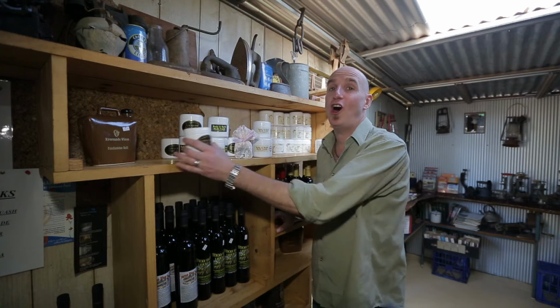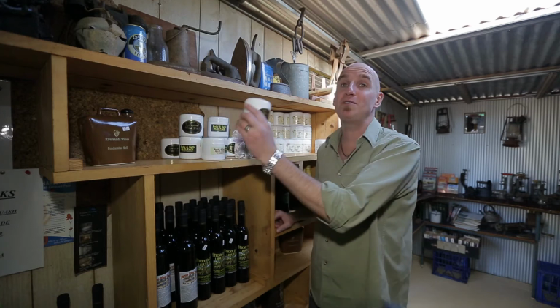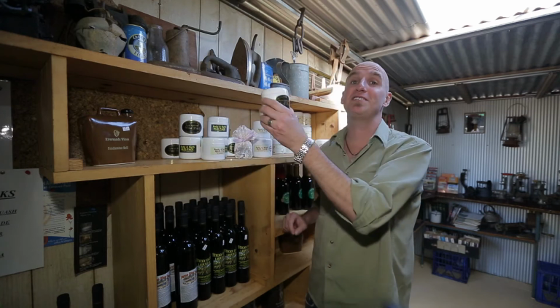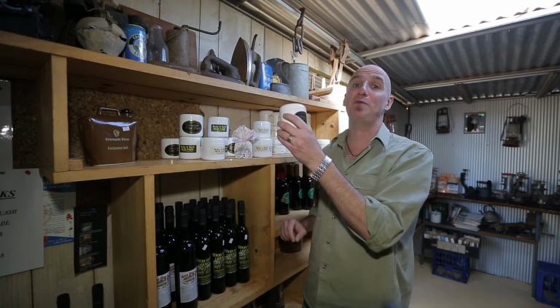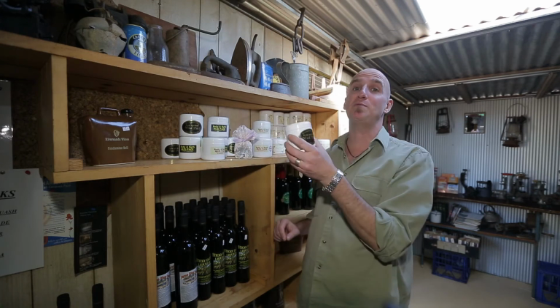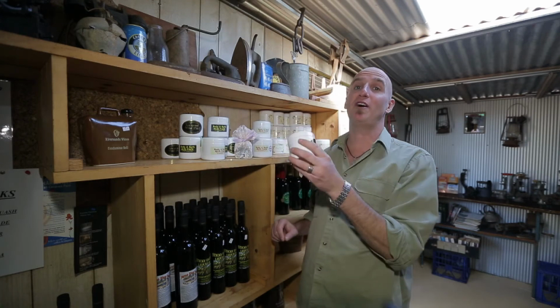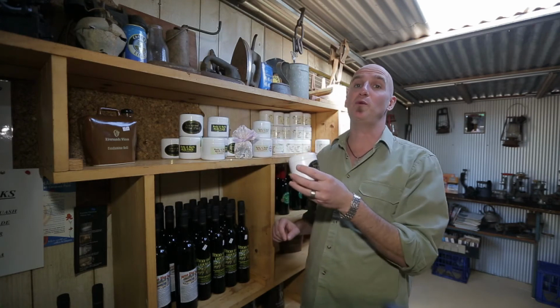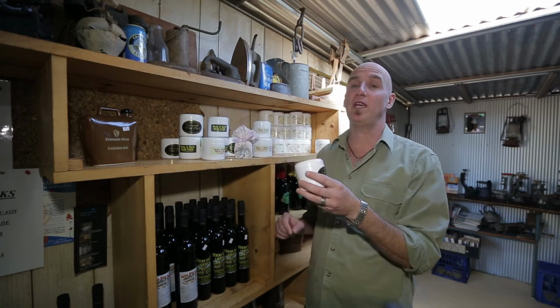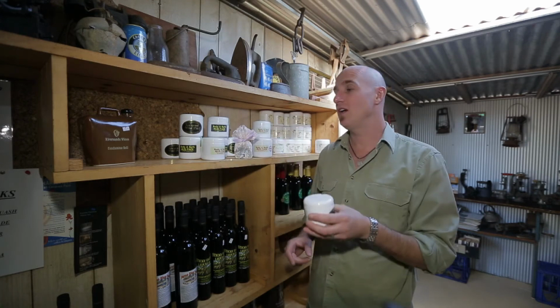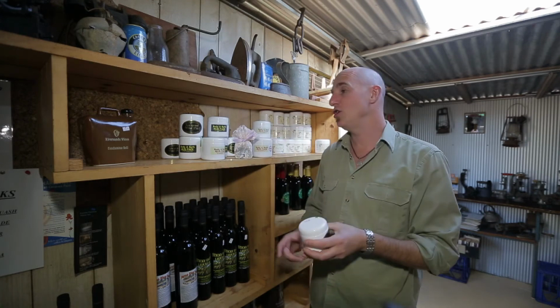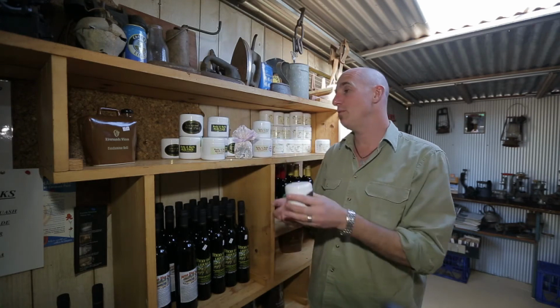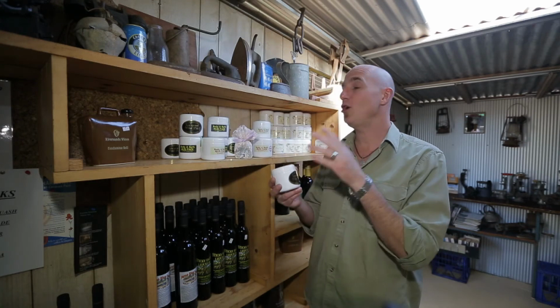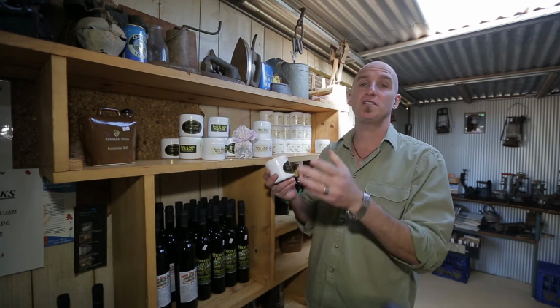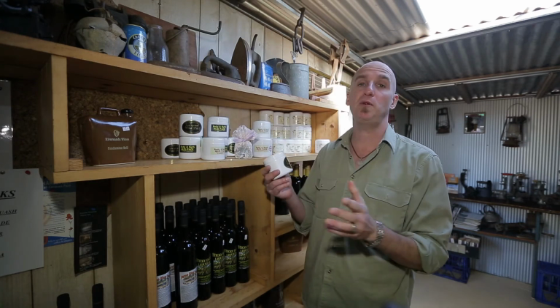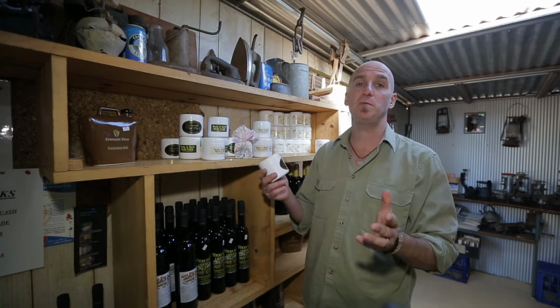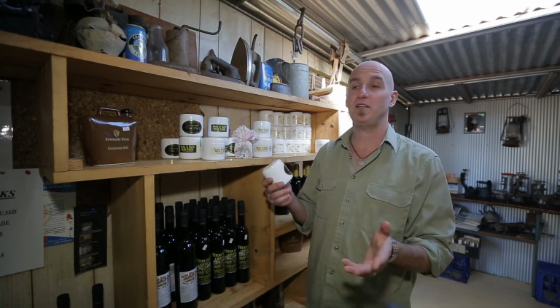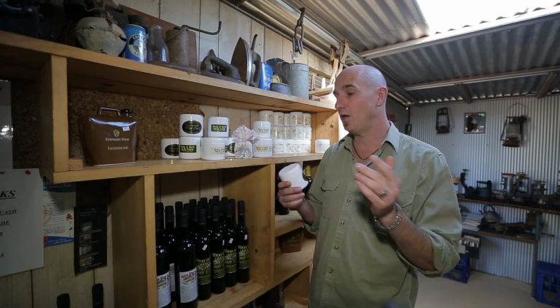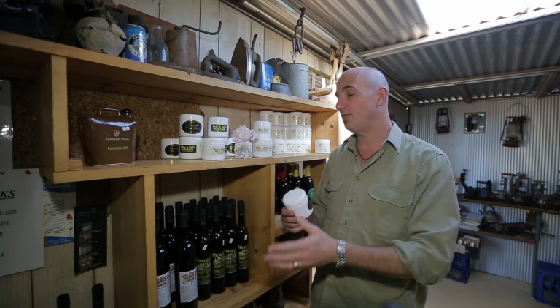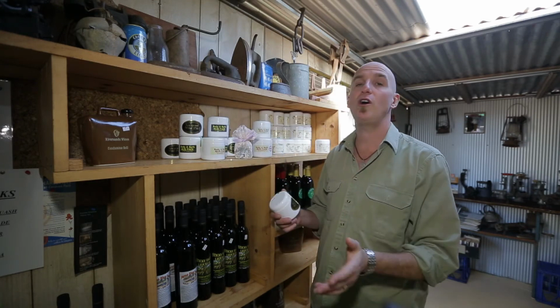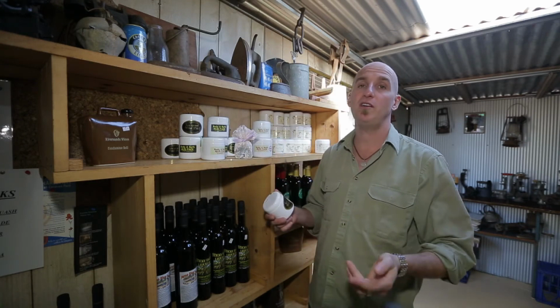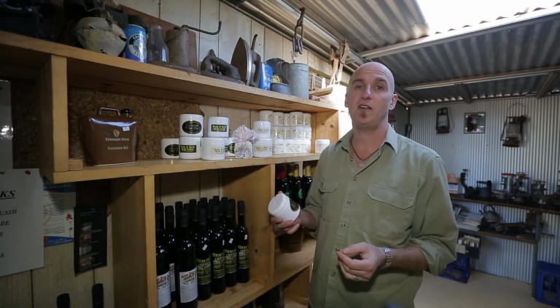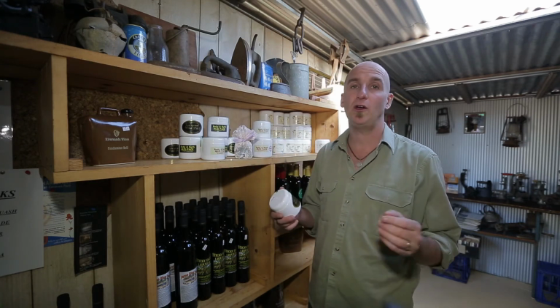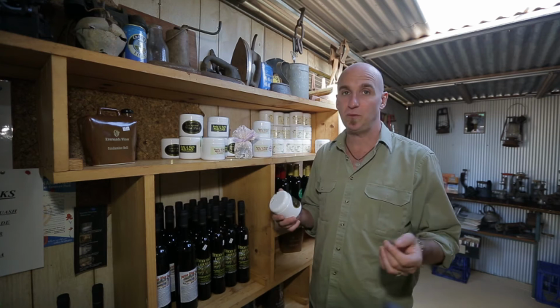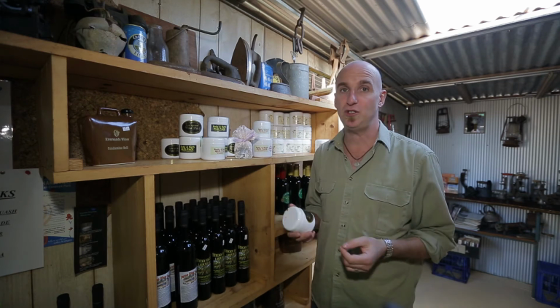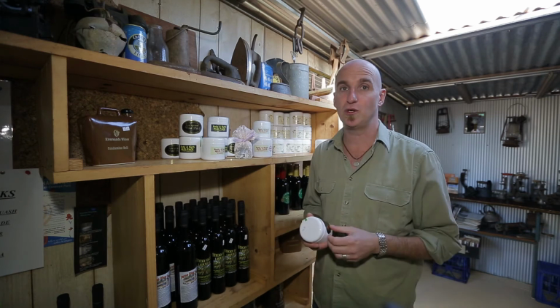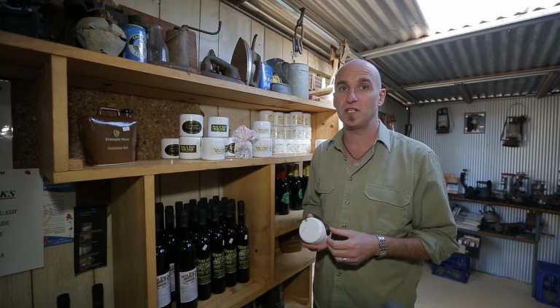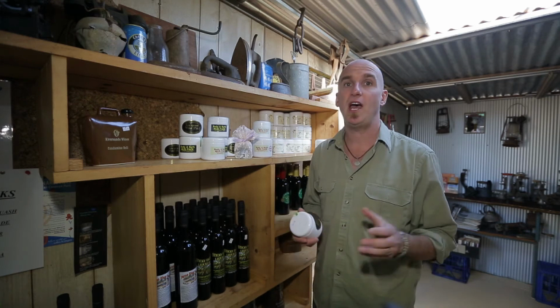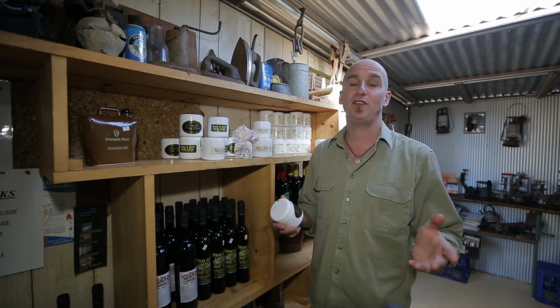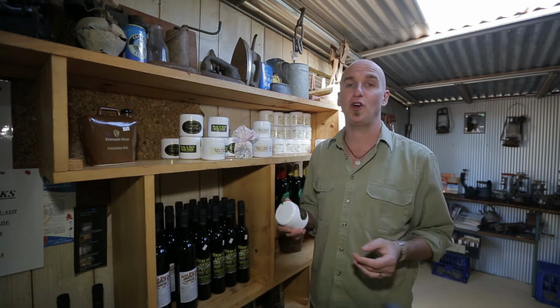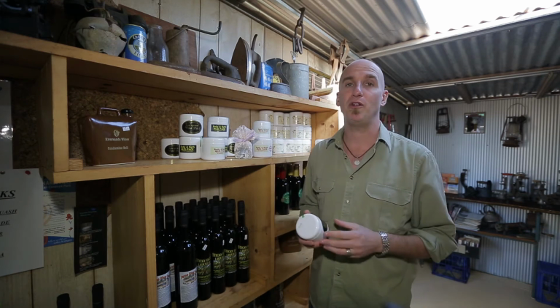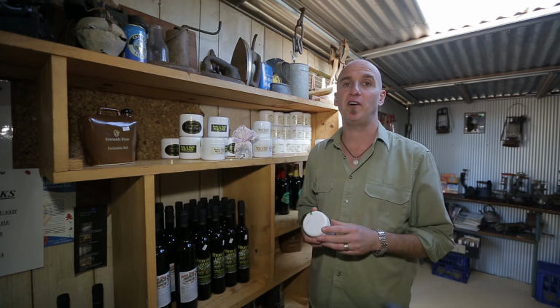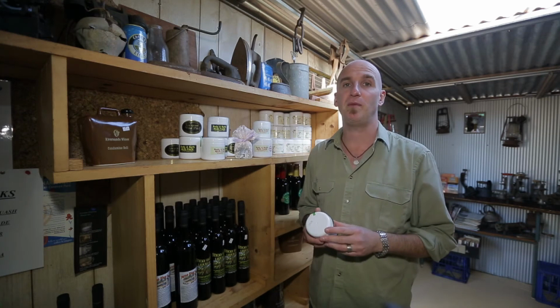I'm taking some of this mud home with me. You can purchase some of this mud as well as a variety of other locally produced goods at the shop on the farm.